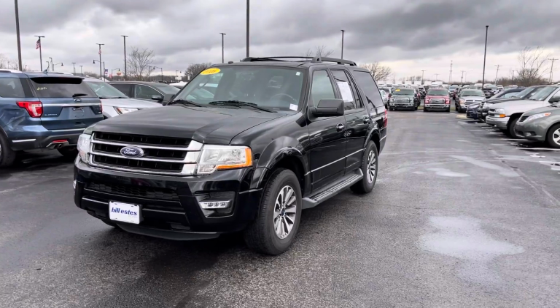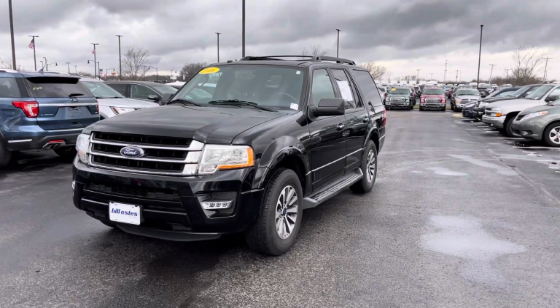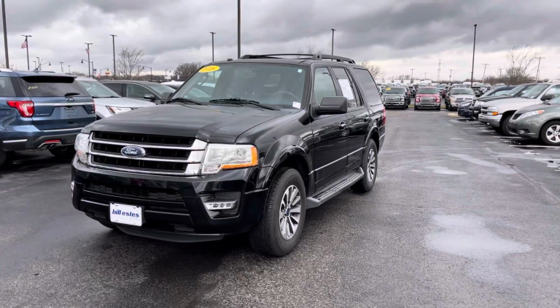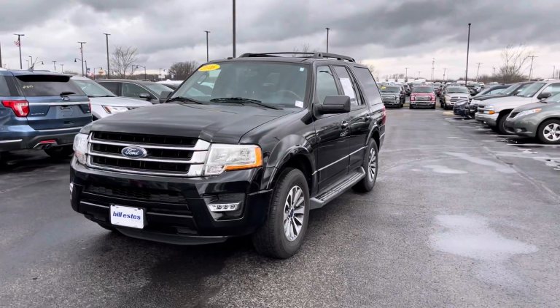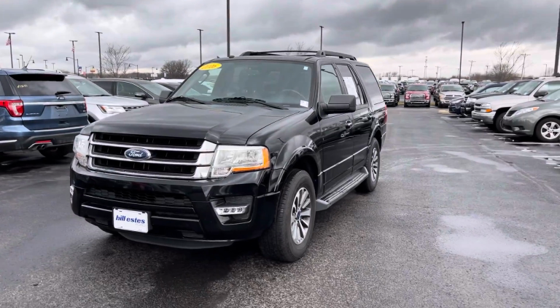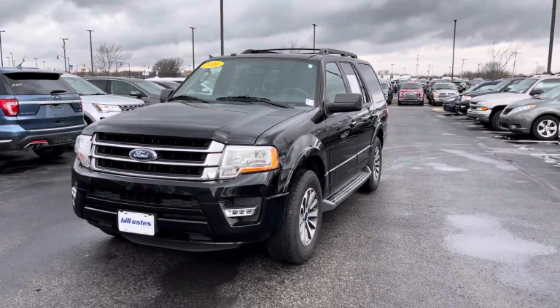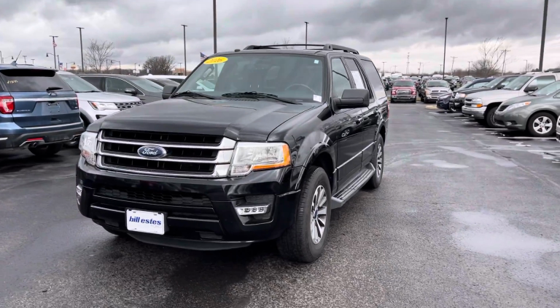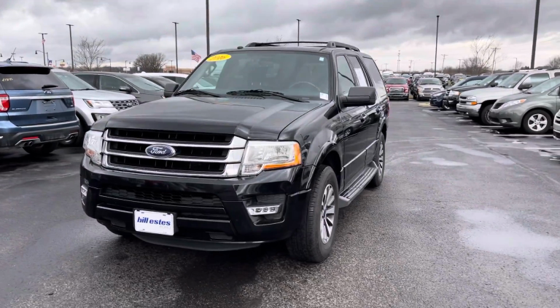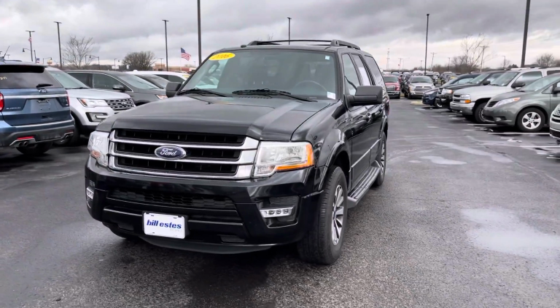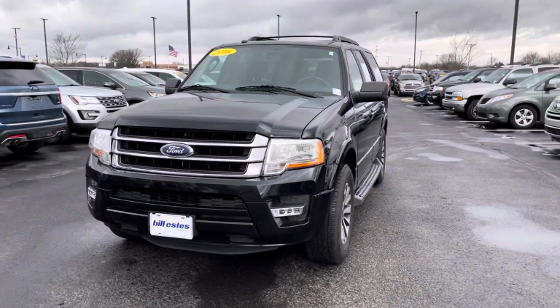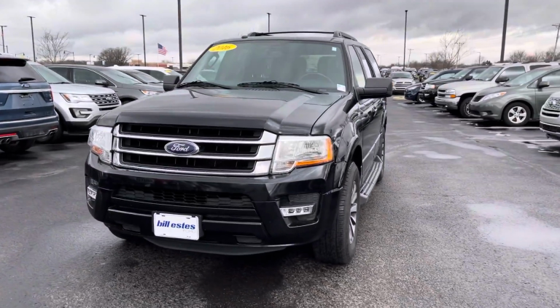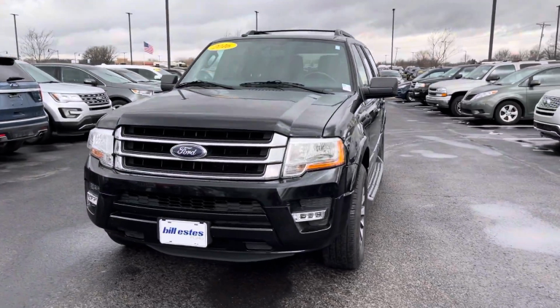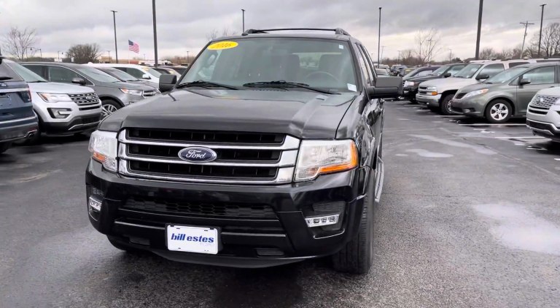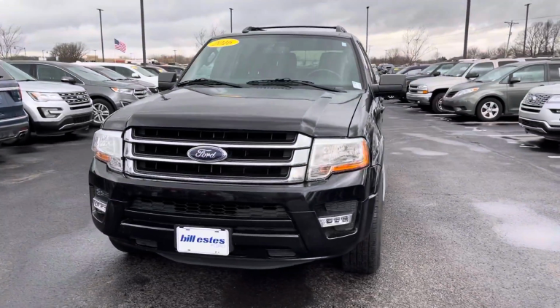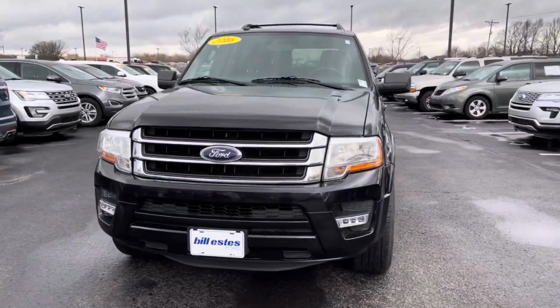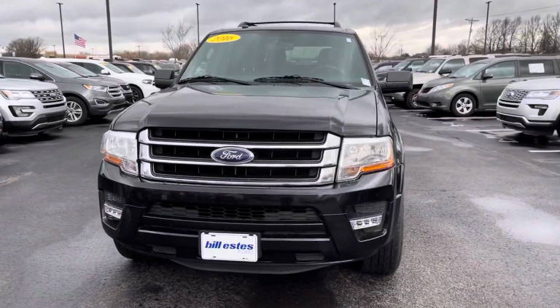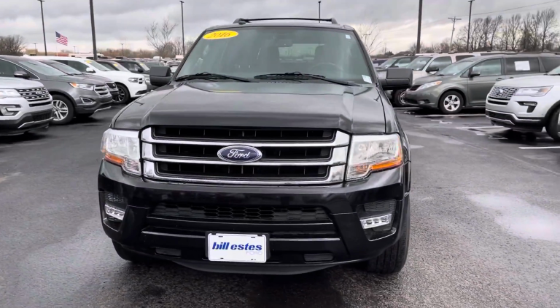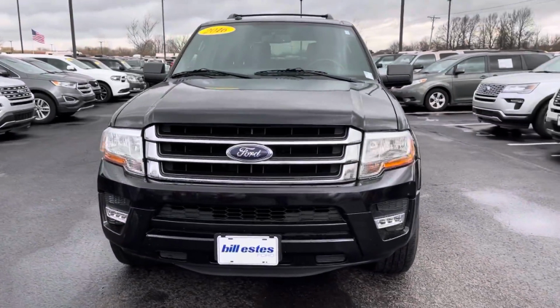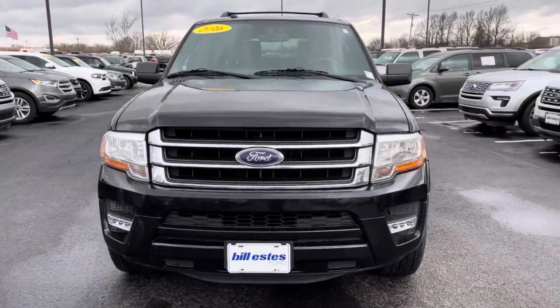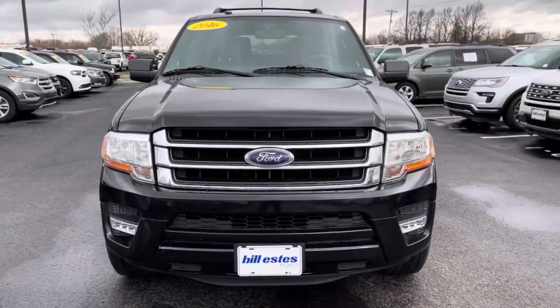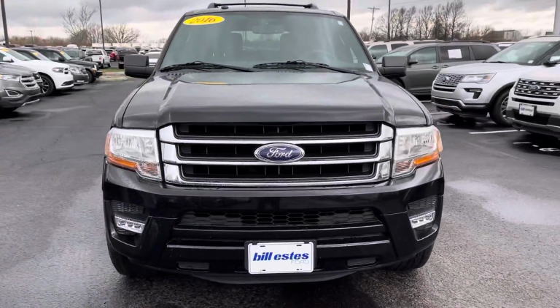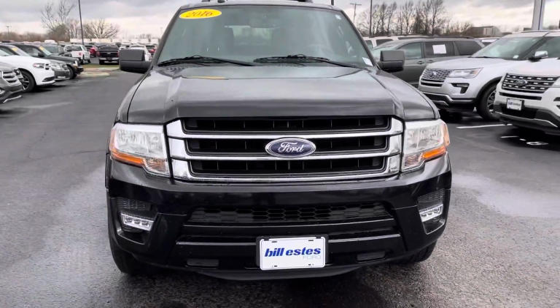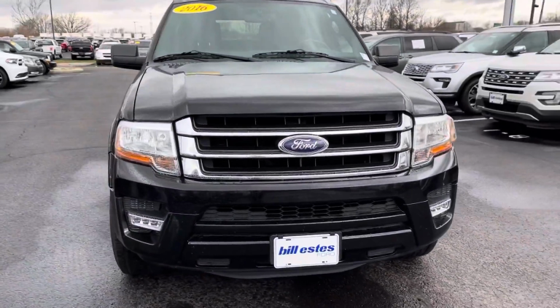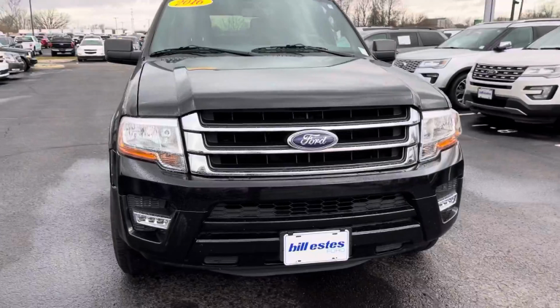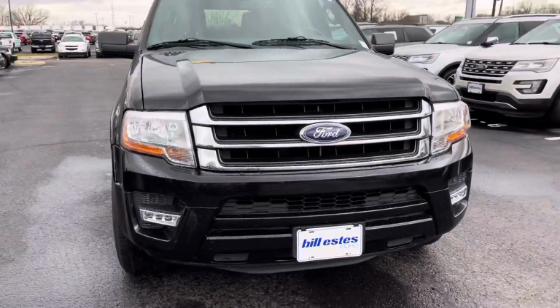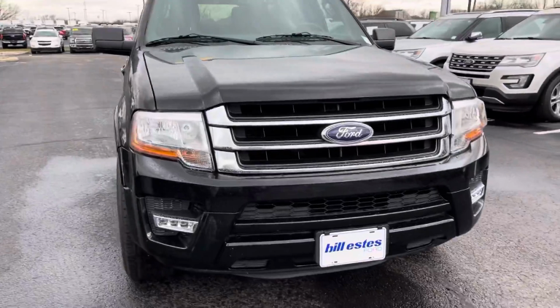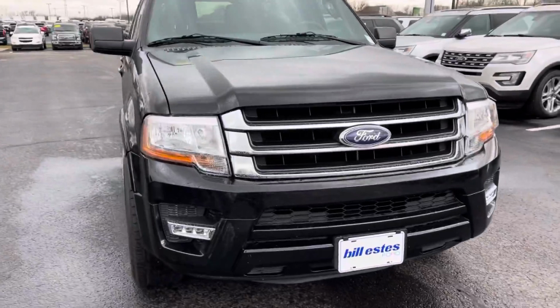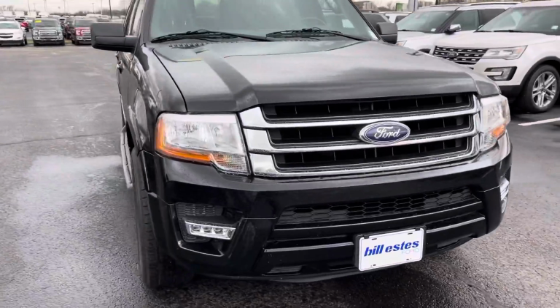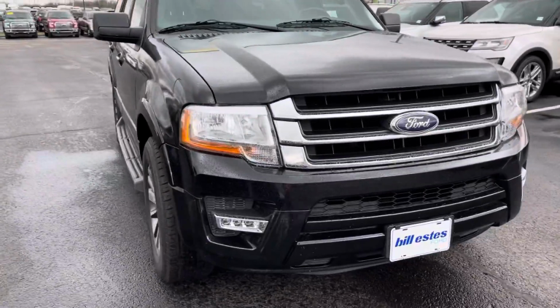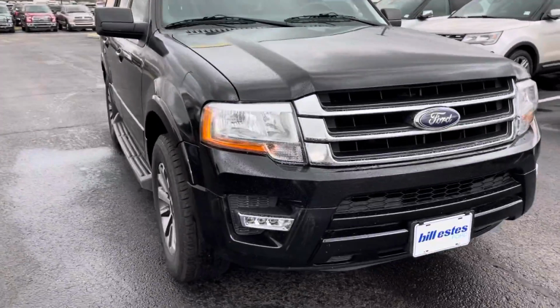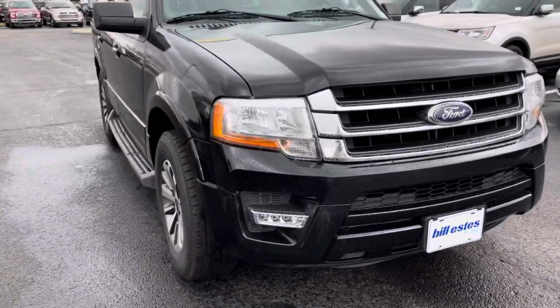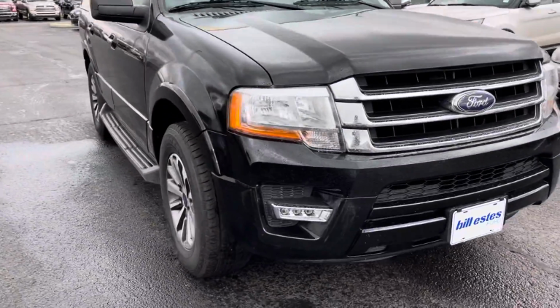Hello, my name is Amar and I'm going to be doing a quick video walk around on our 2016 Ford Expedition.